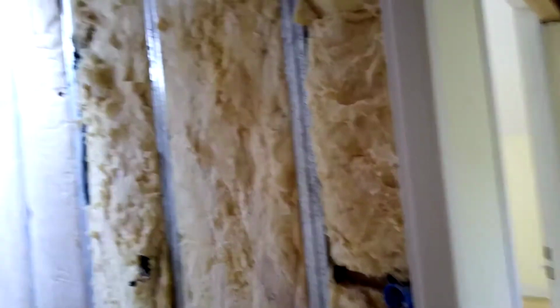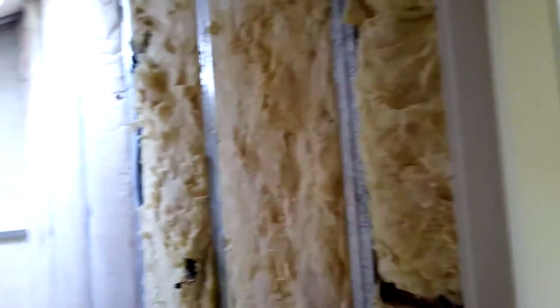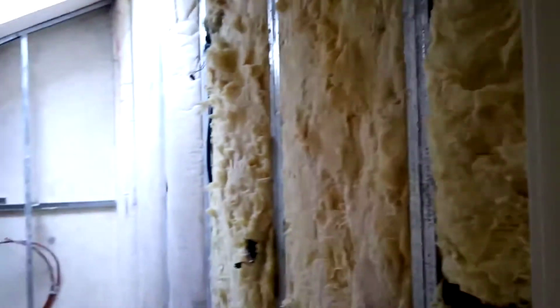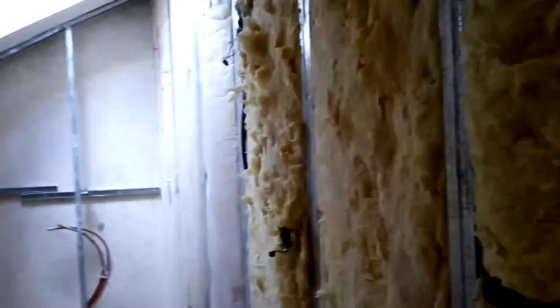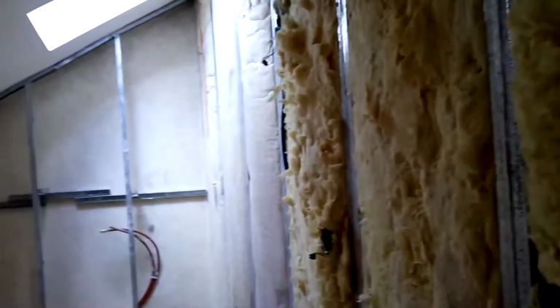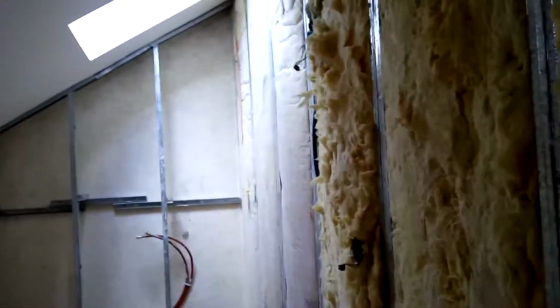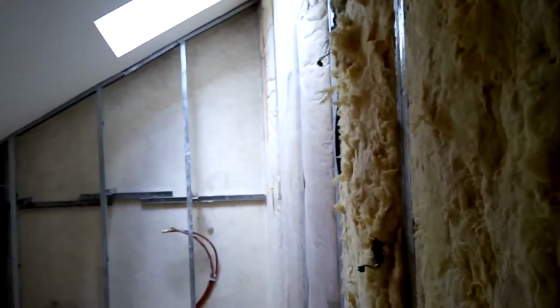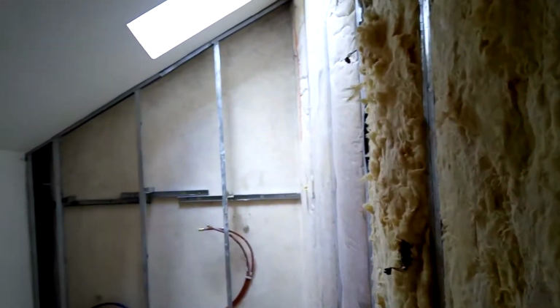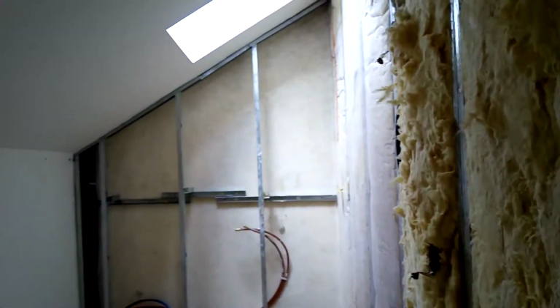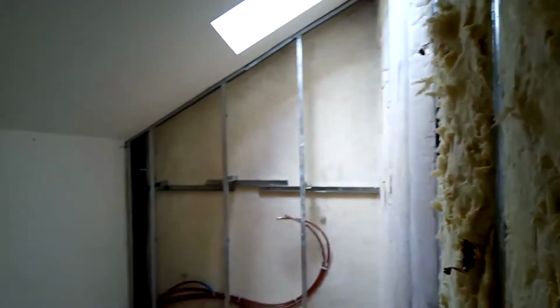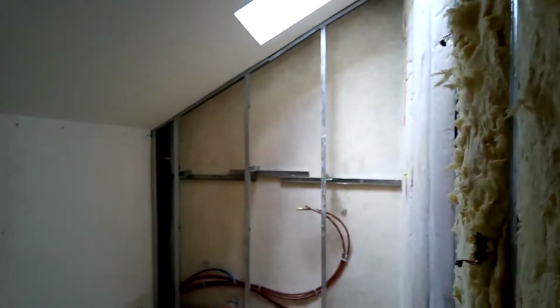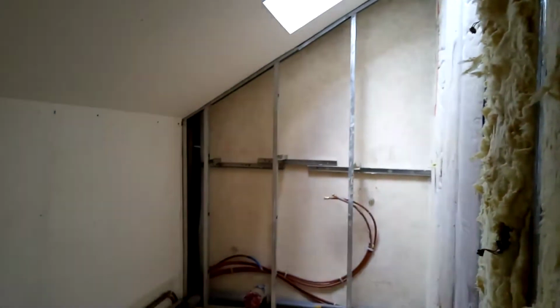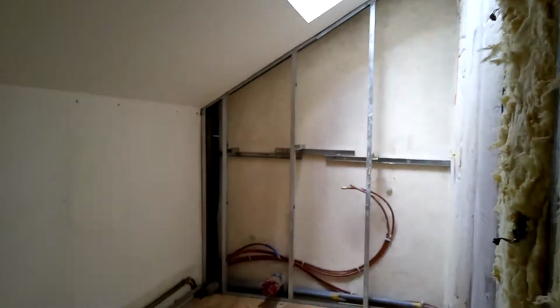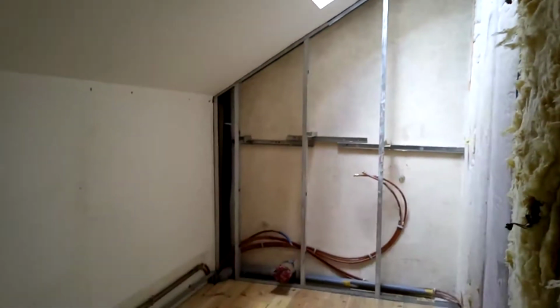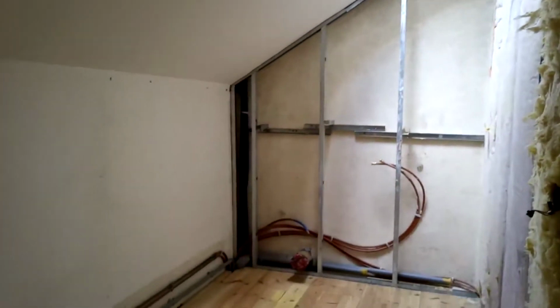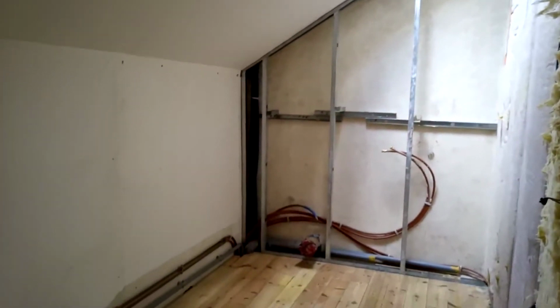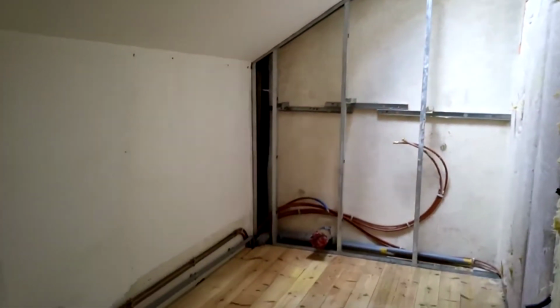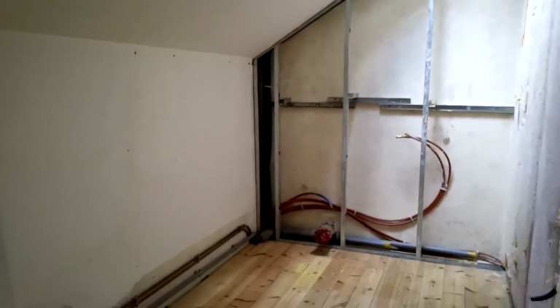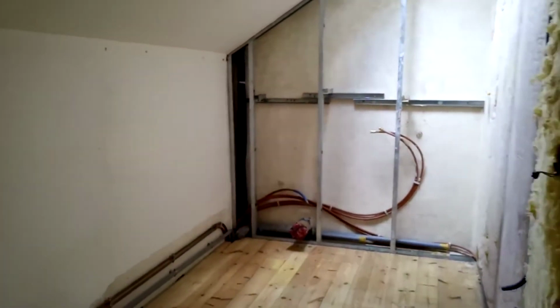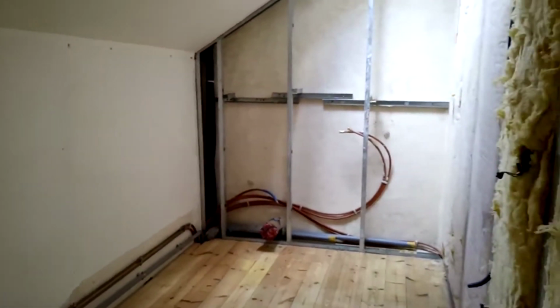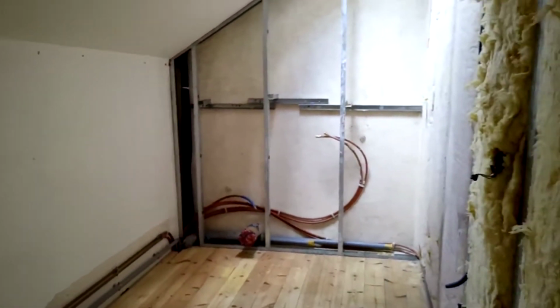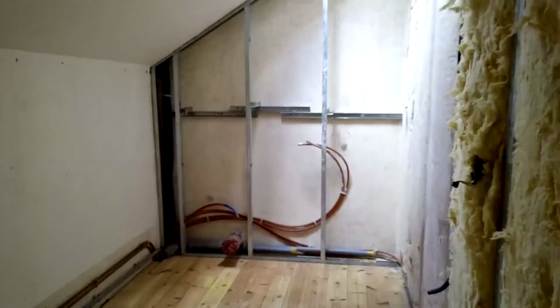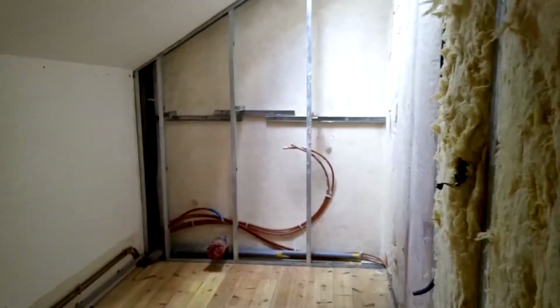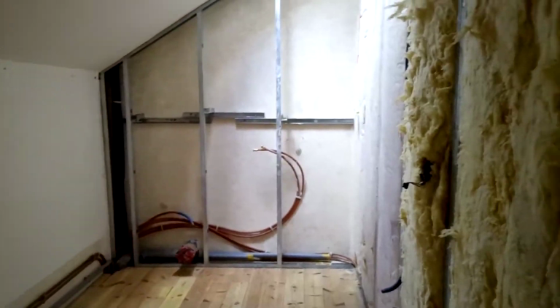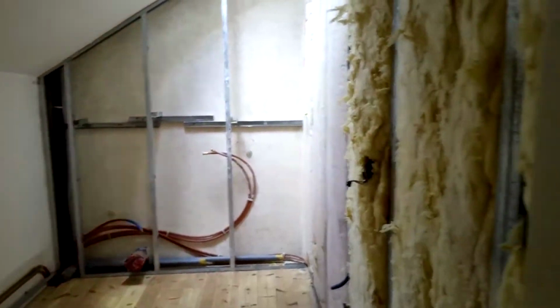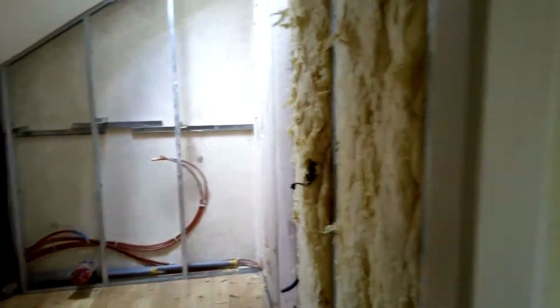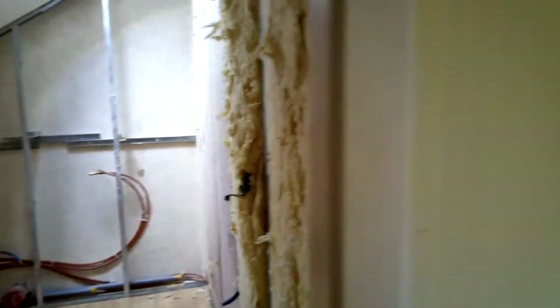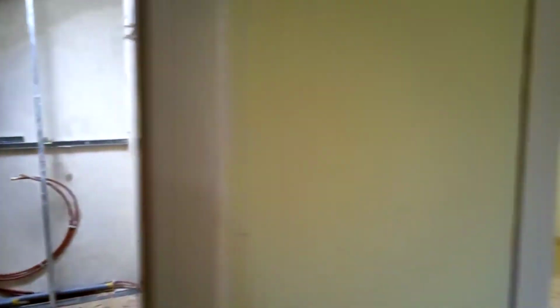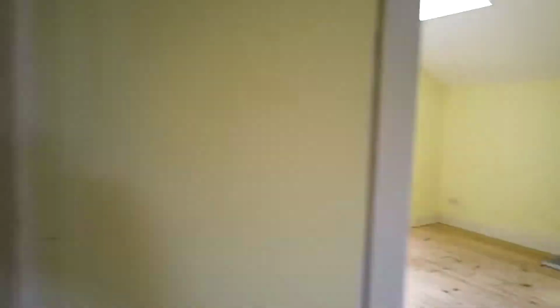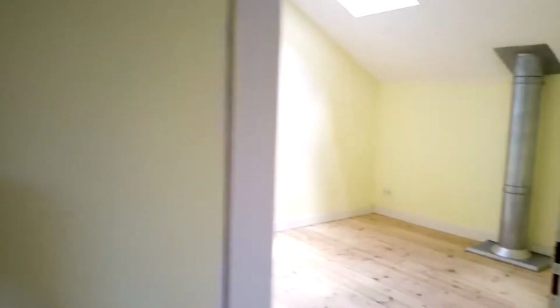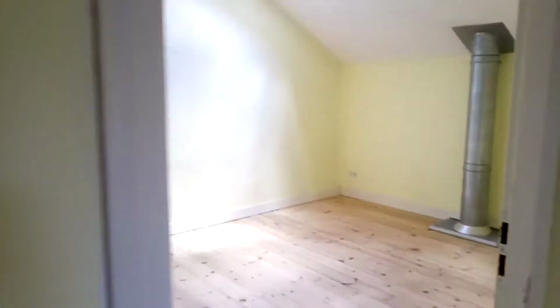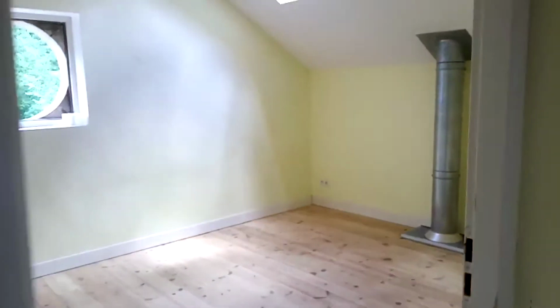This will be our new bathroom — we're just deciding on what style to go with.